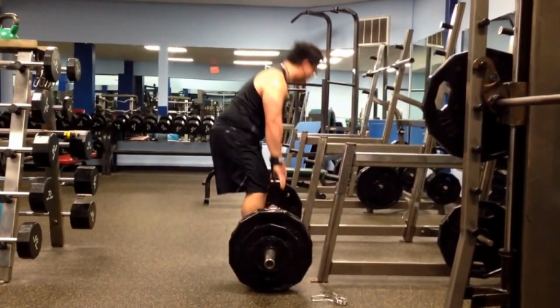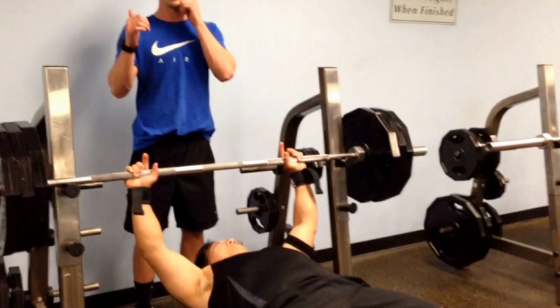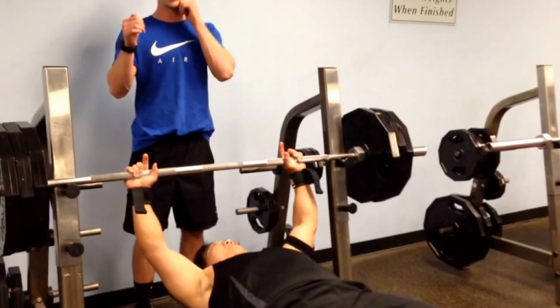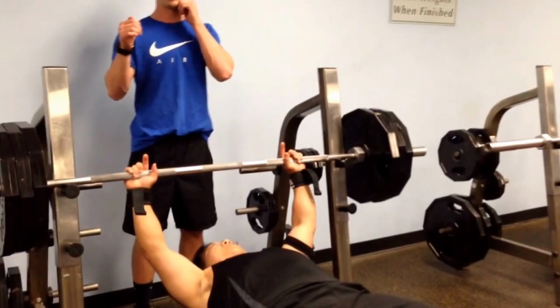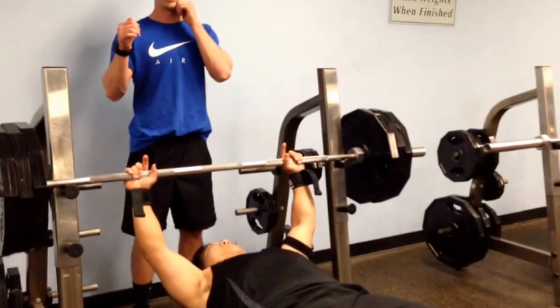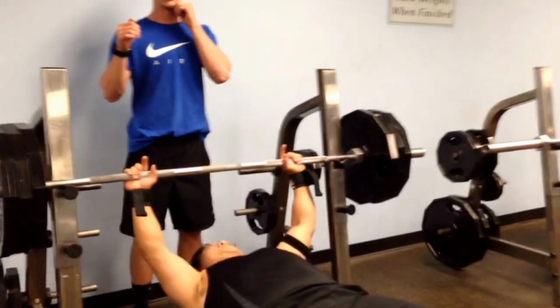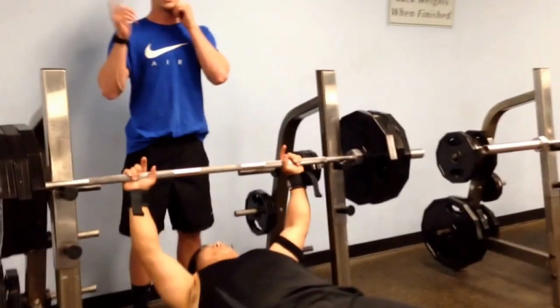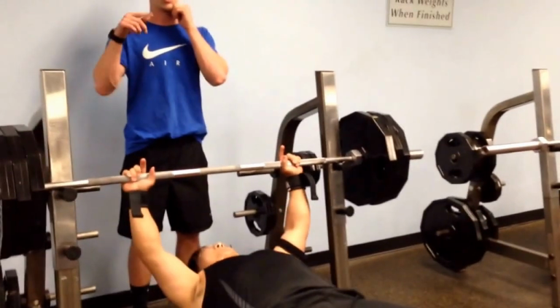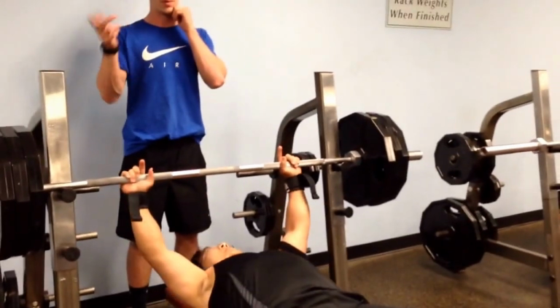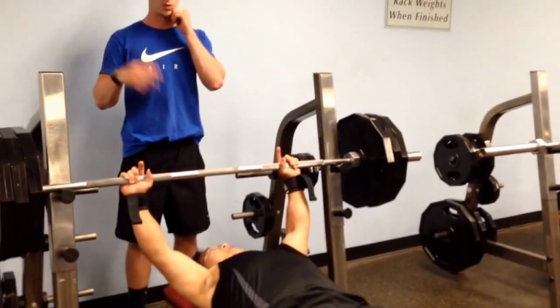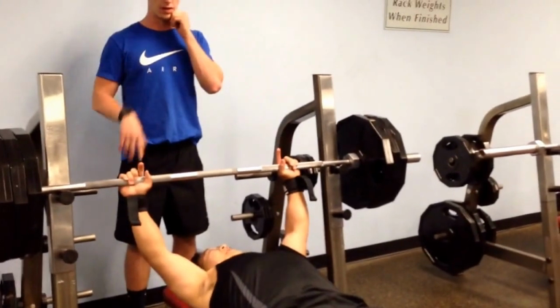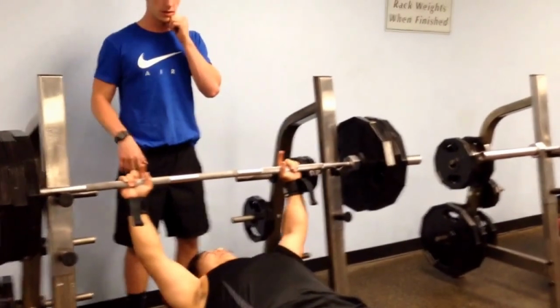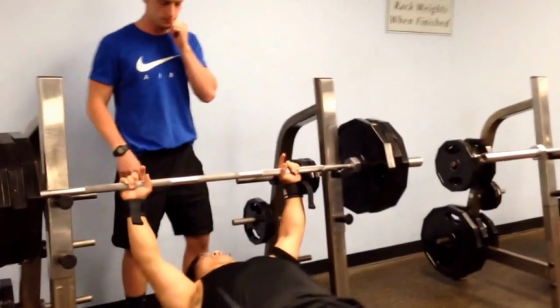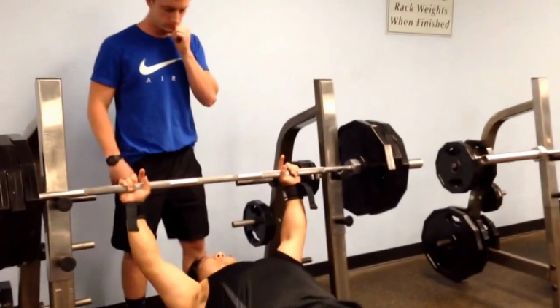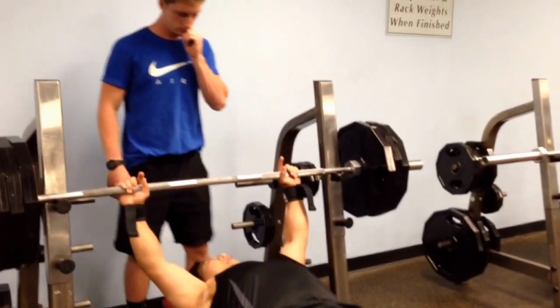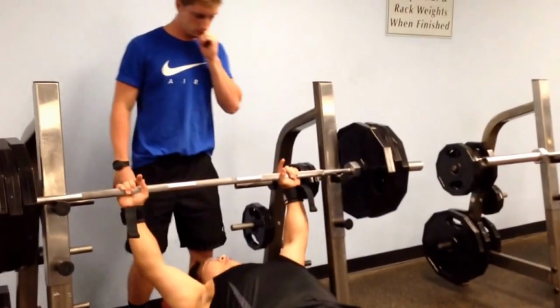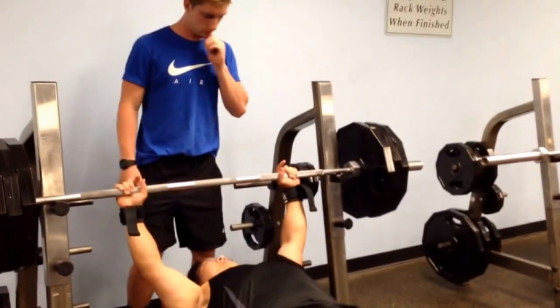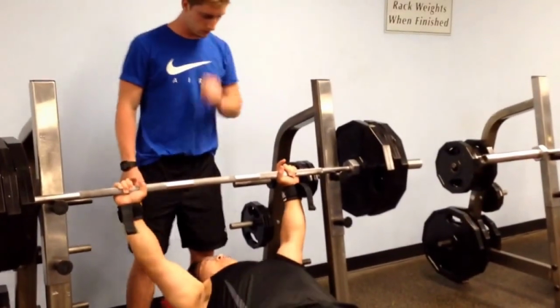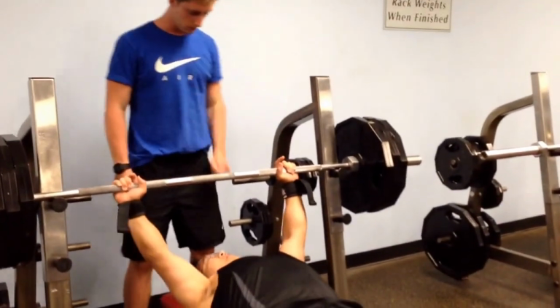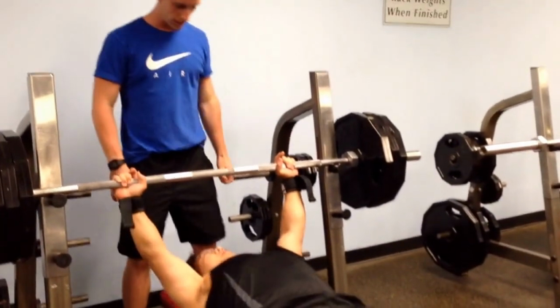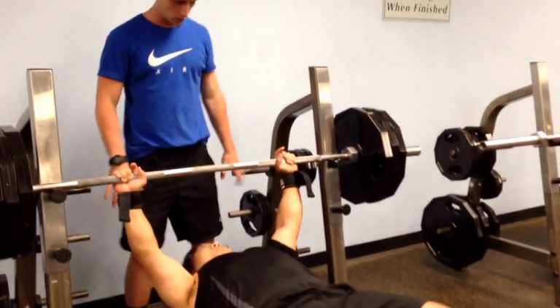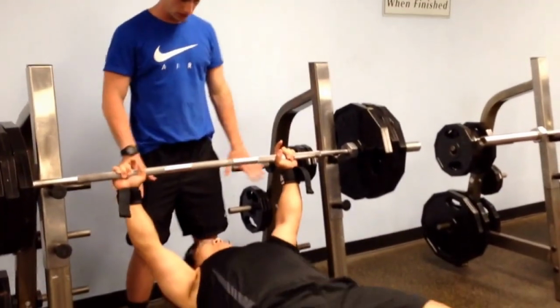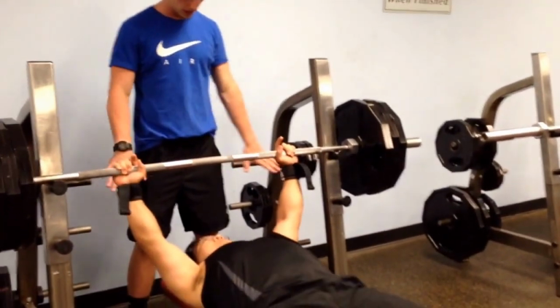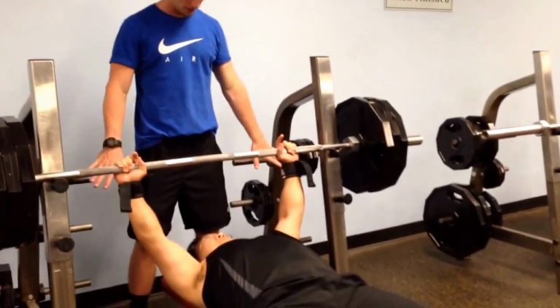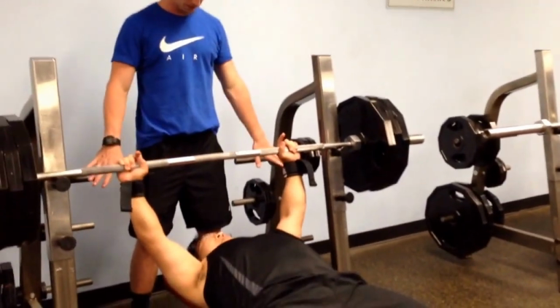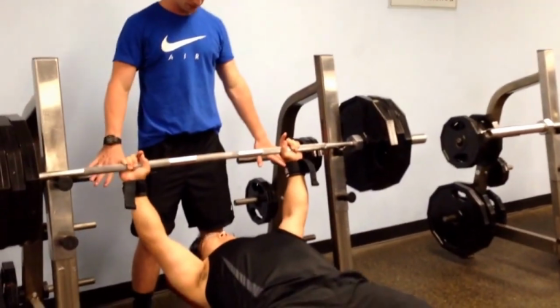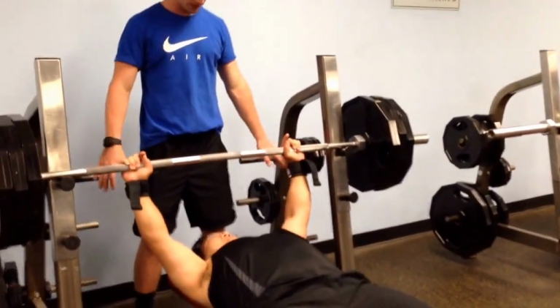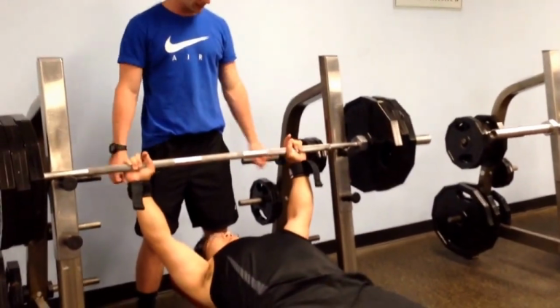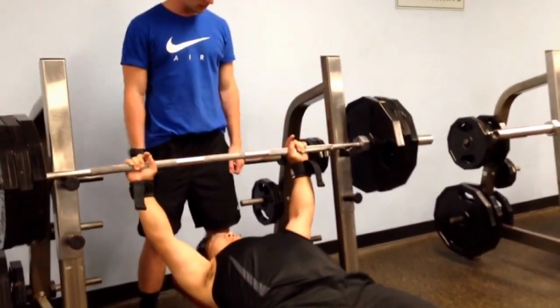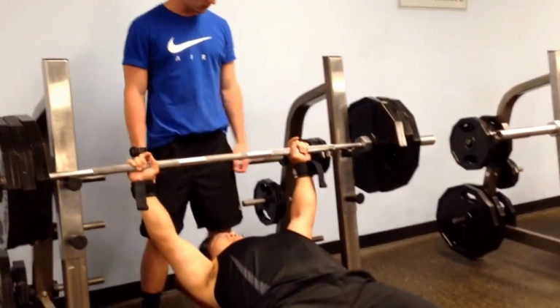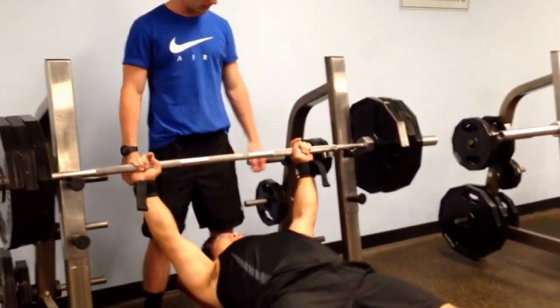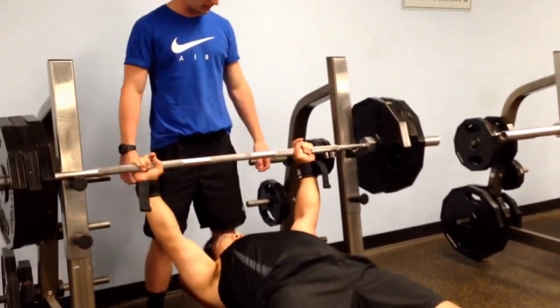Just tap it whenever and then you can trim it. Yeah, you can tap it whenever. Do you want to lift or no? Alright, get these up. You got it.